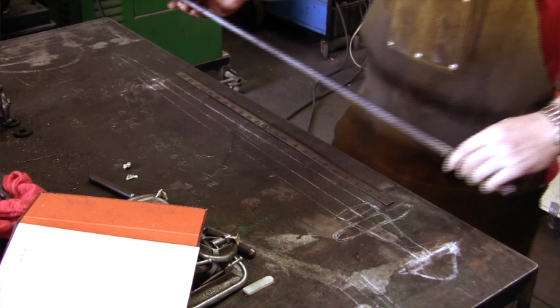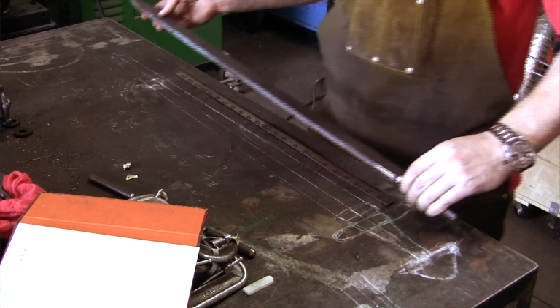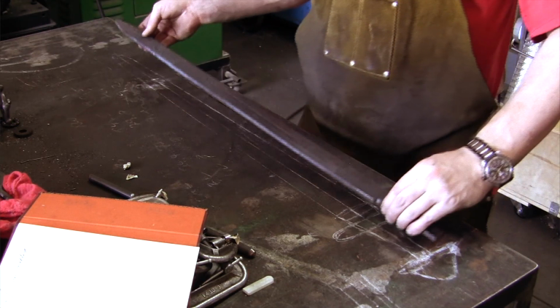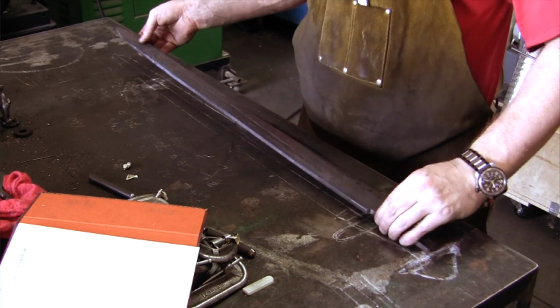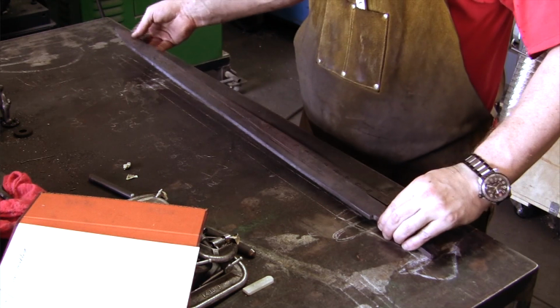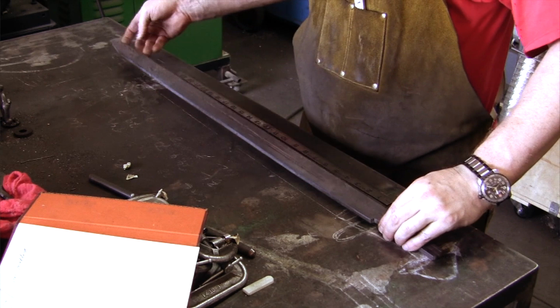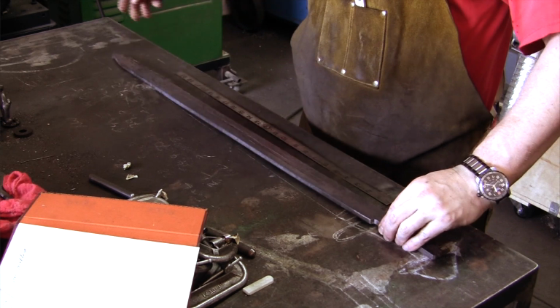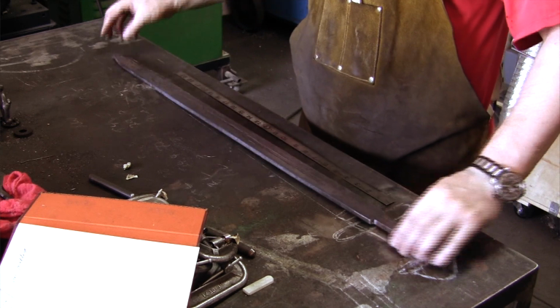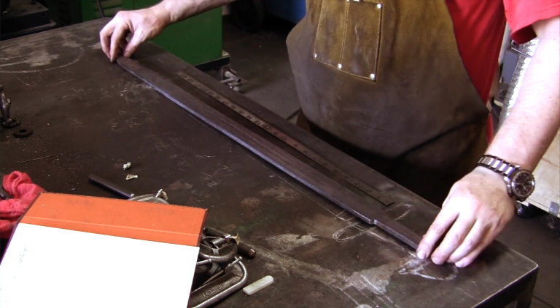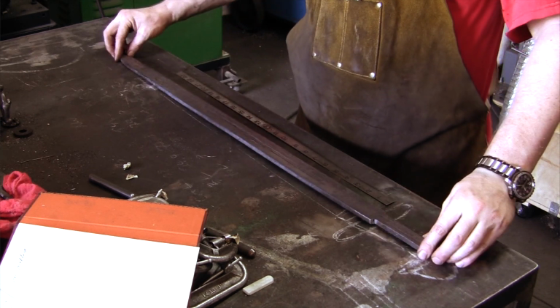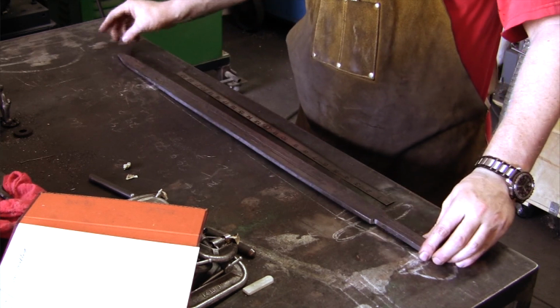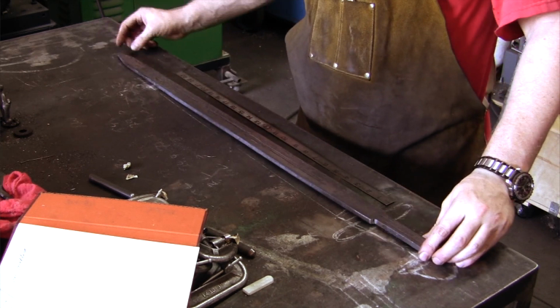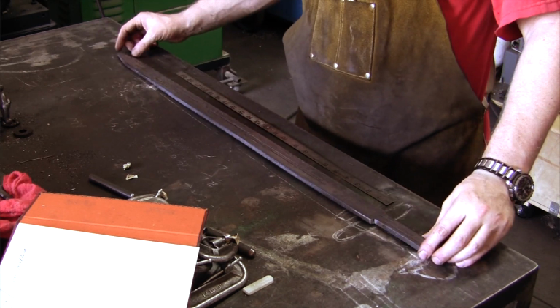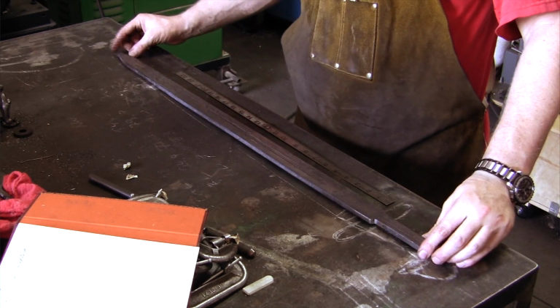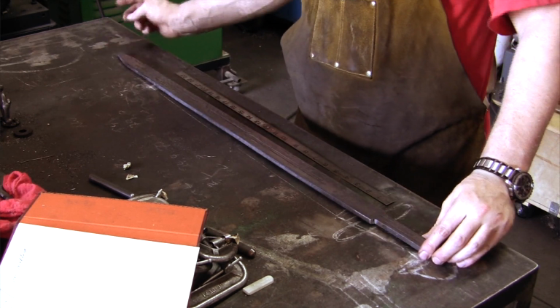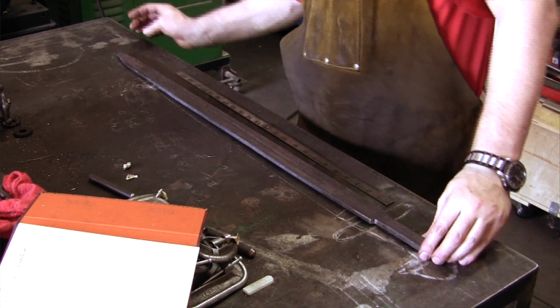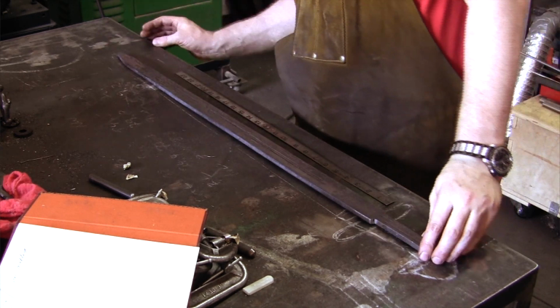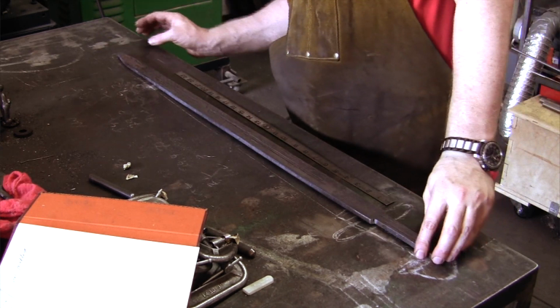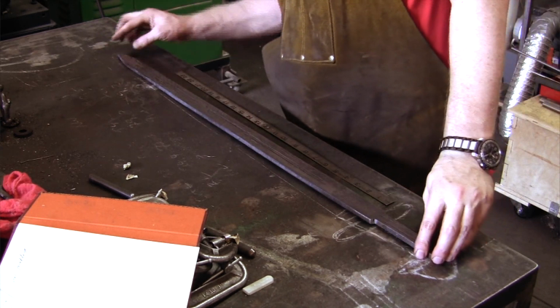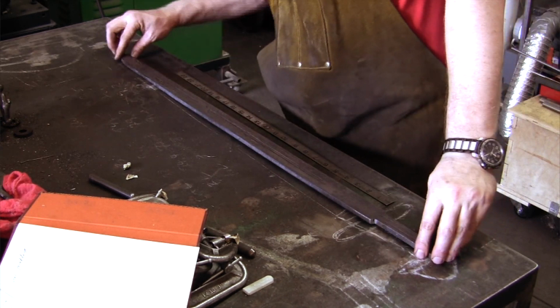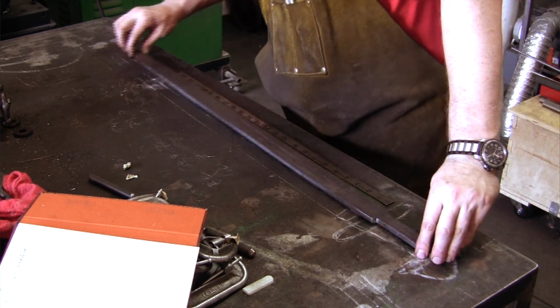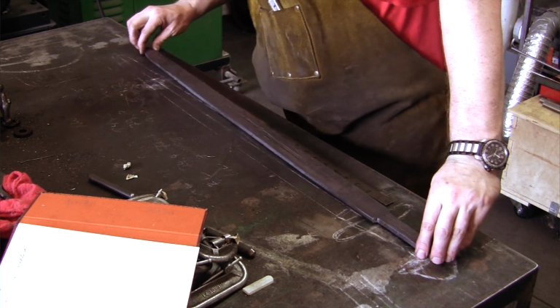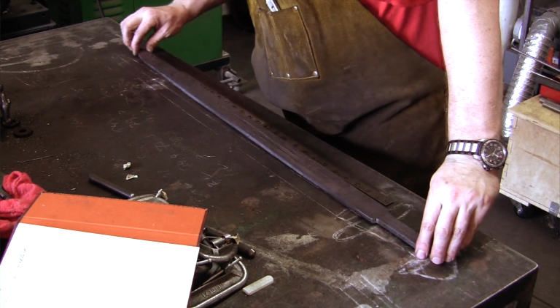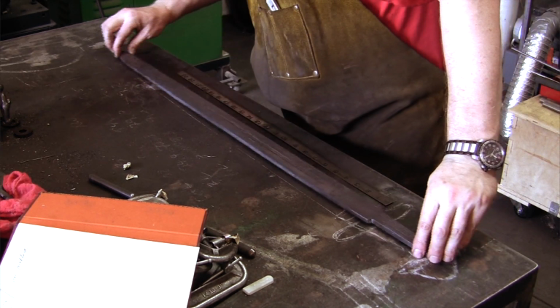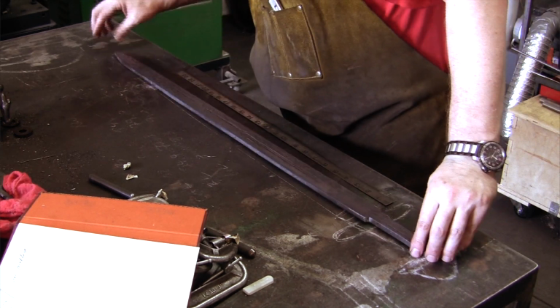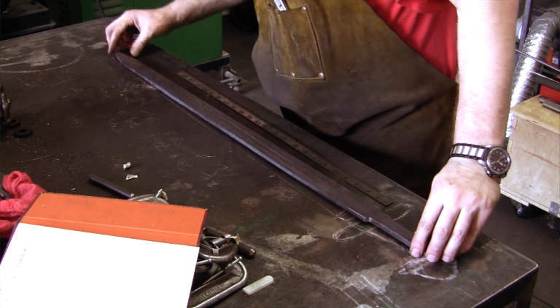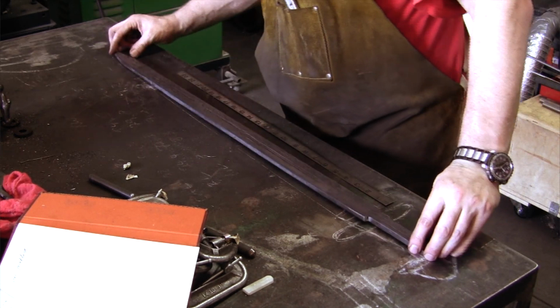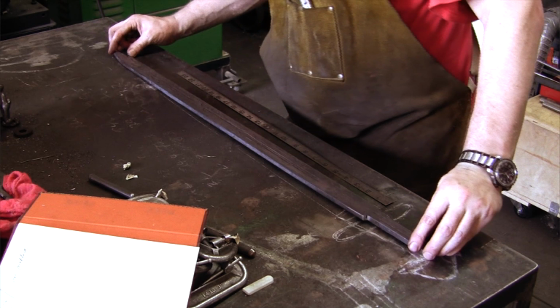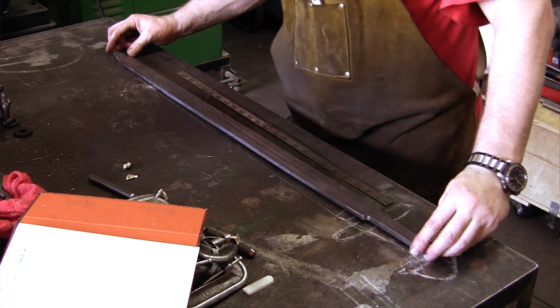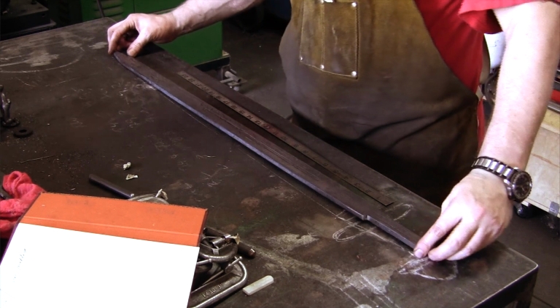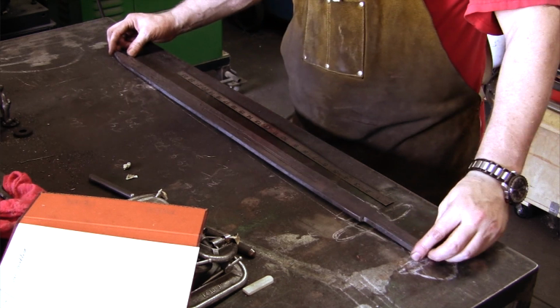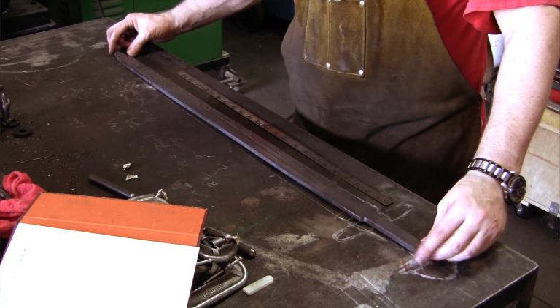Here we go, everything is welded together. The next step is beveling the edges, but that is going to be a video for another time.